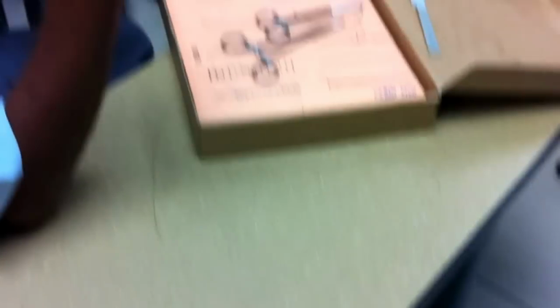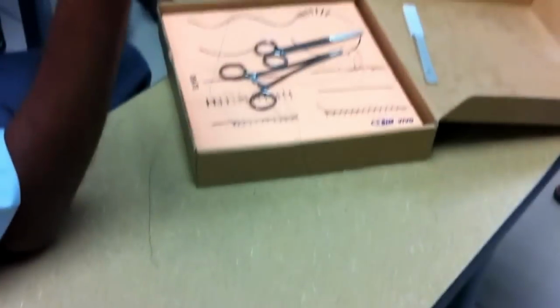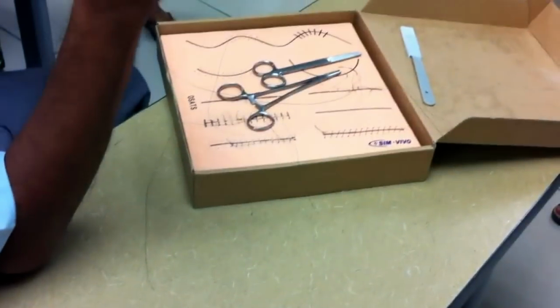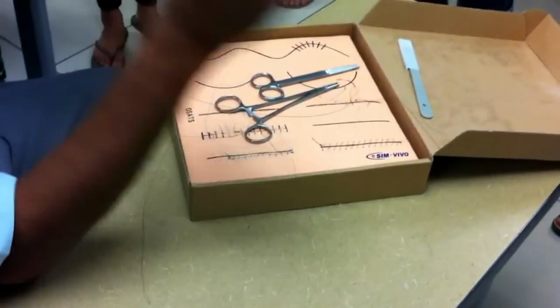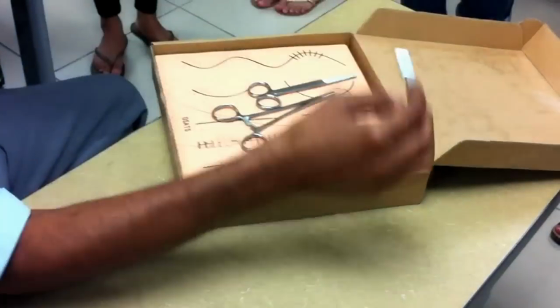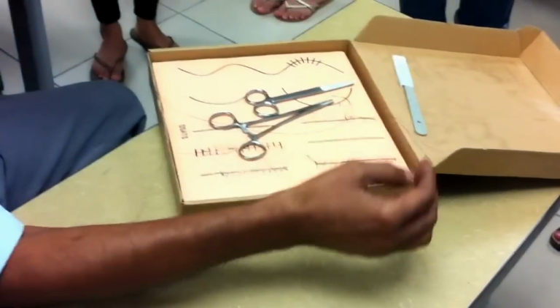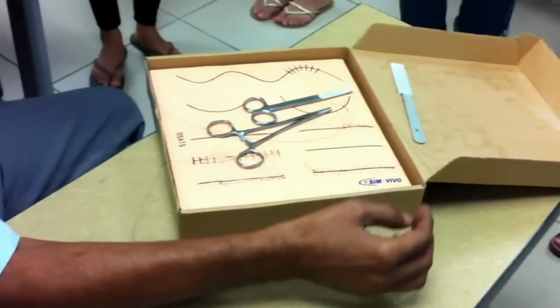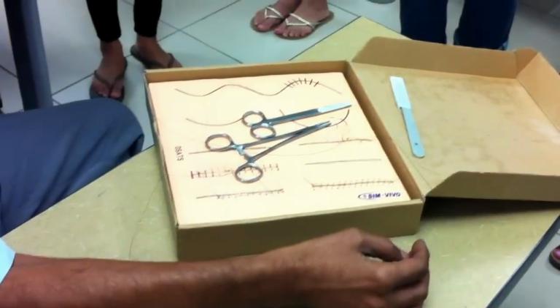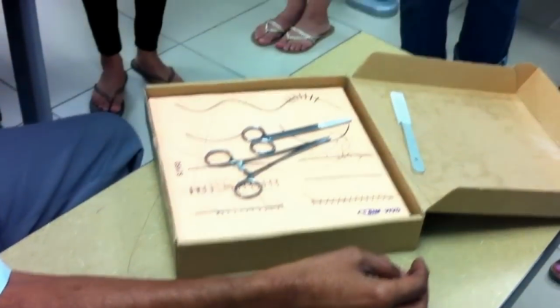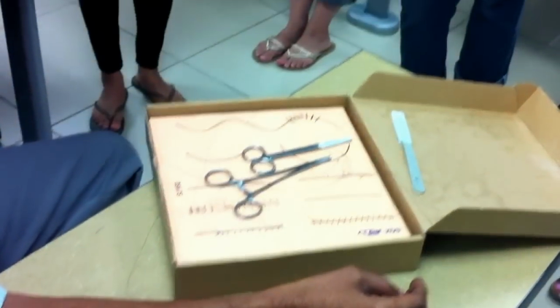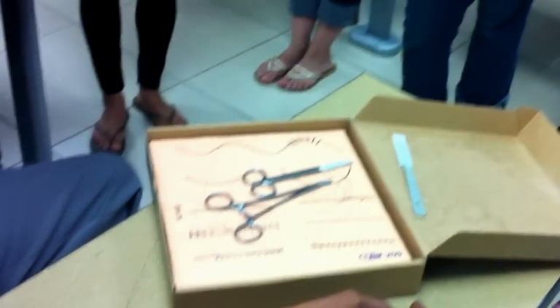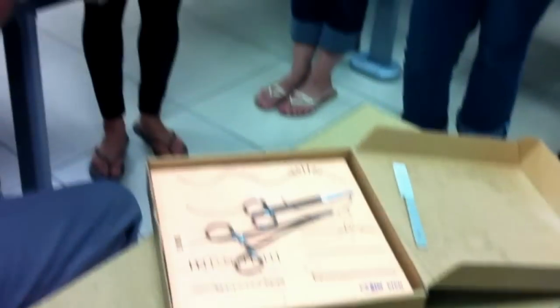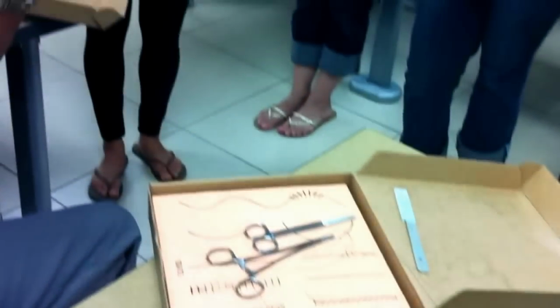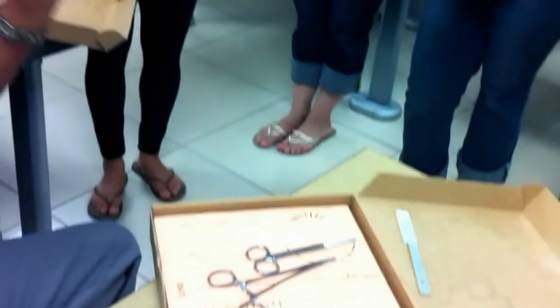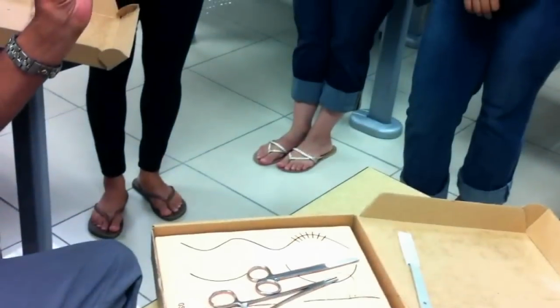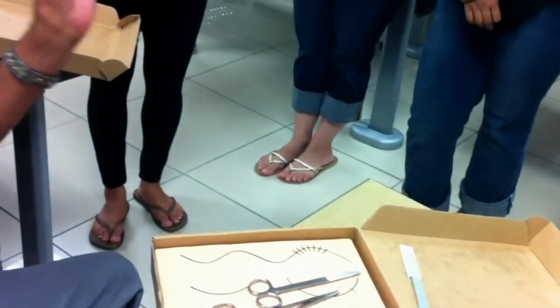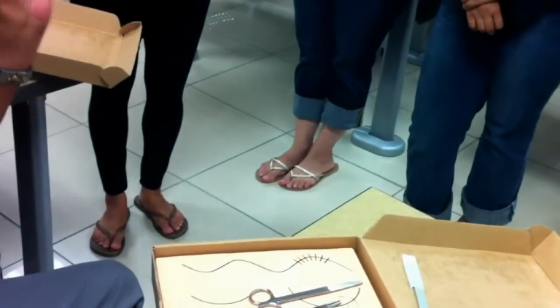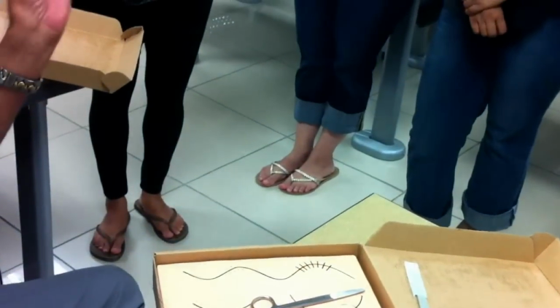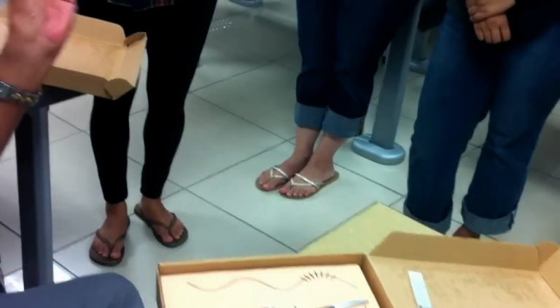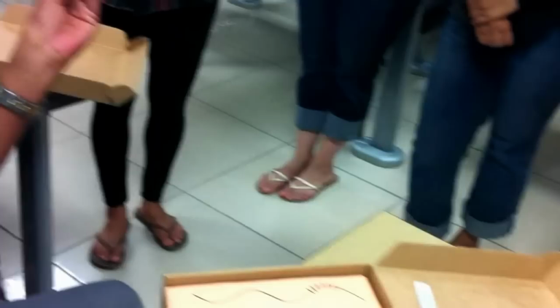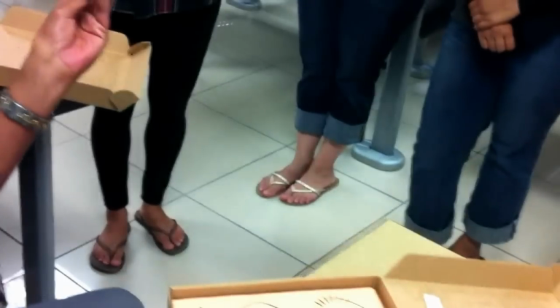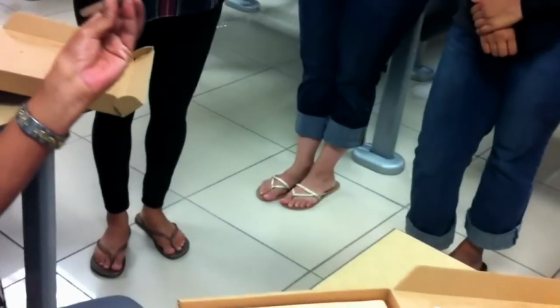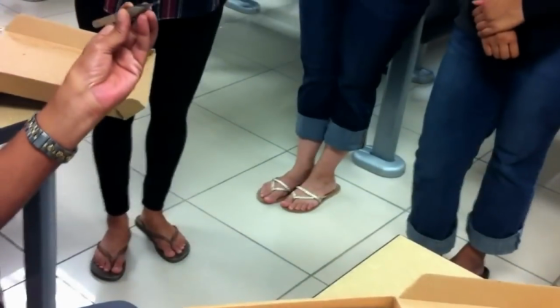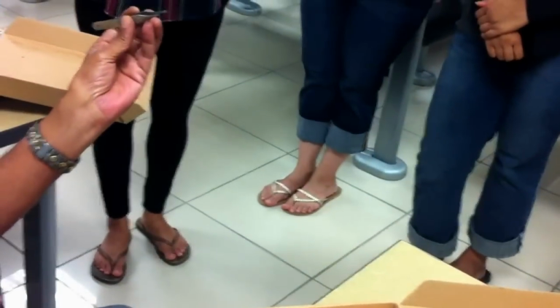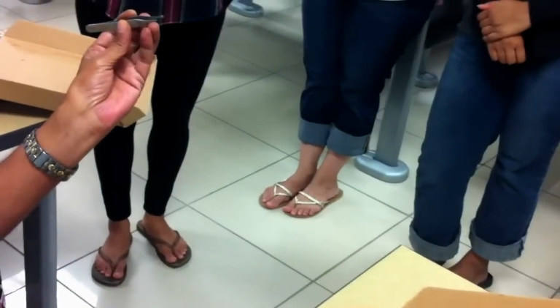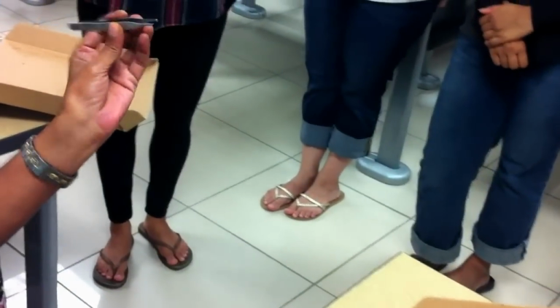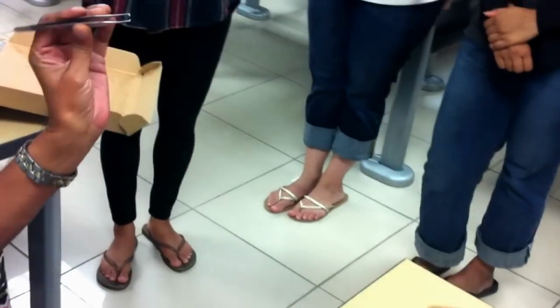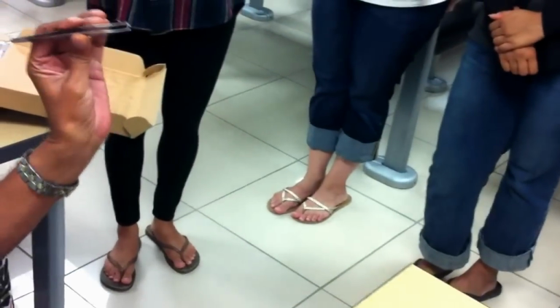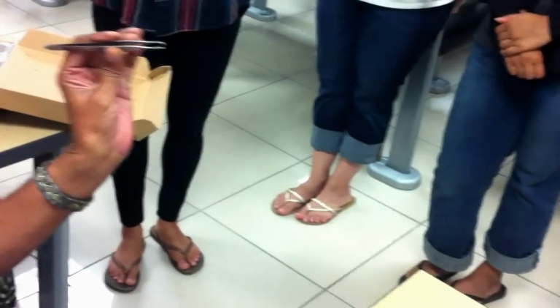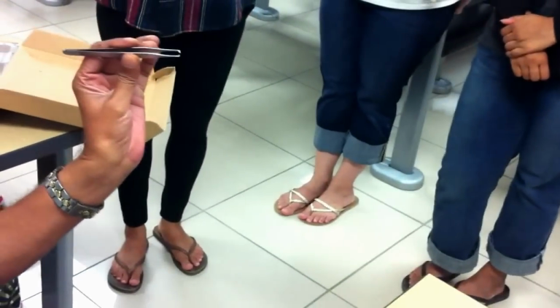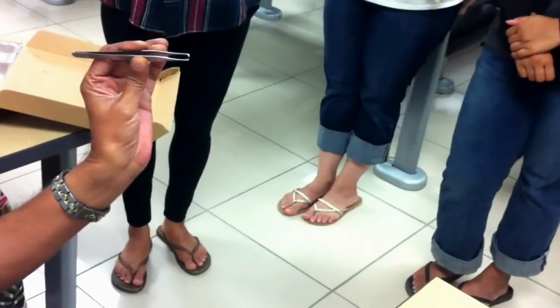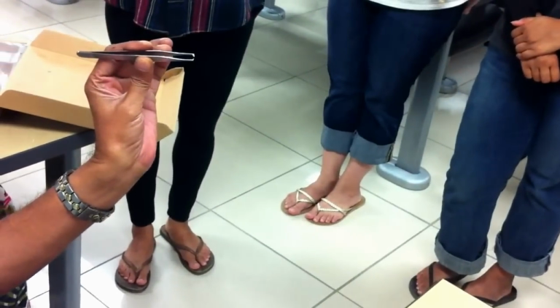This instrument, which you see on my left hand, is supposed to be held on the left hand. It is called the thumb forceps.